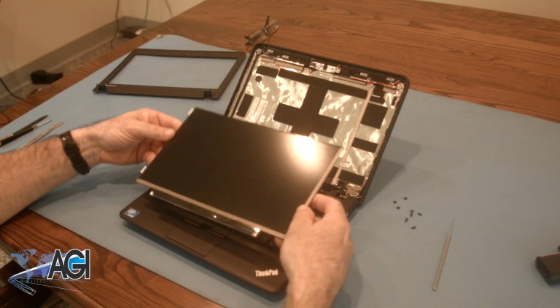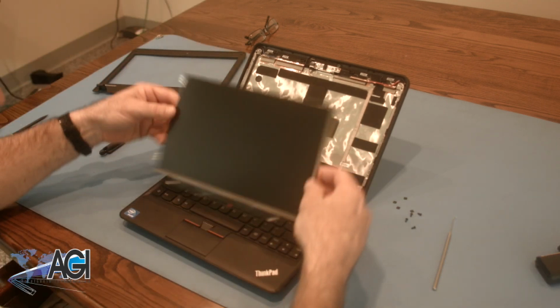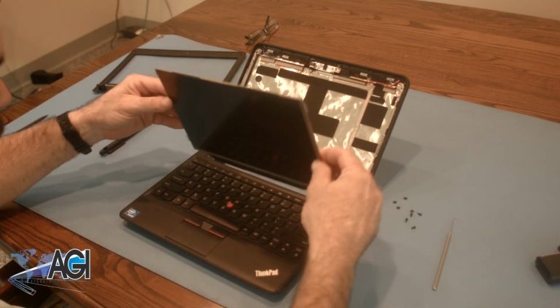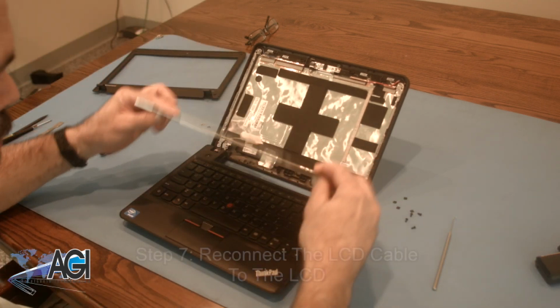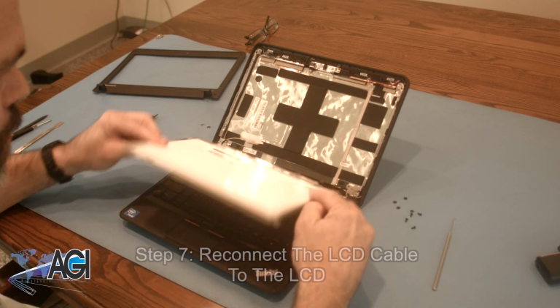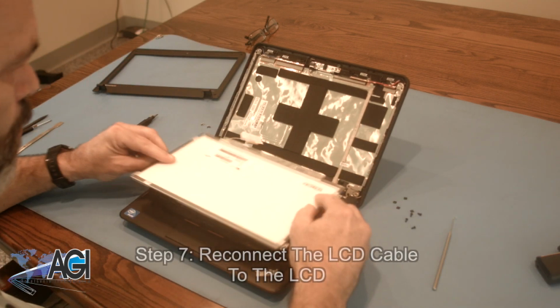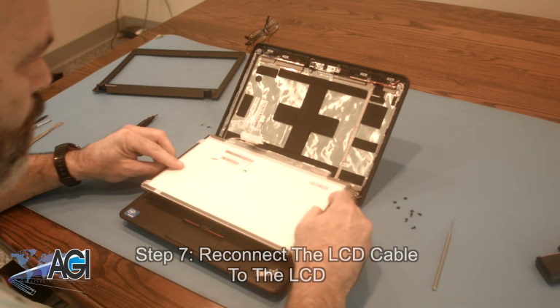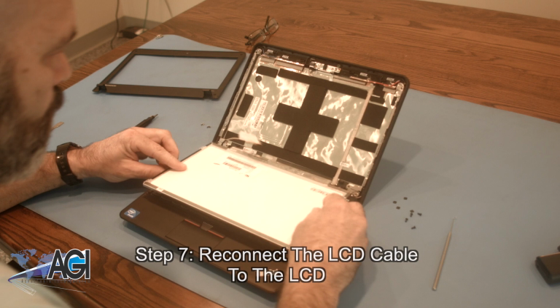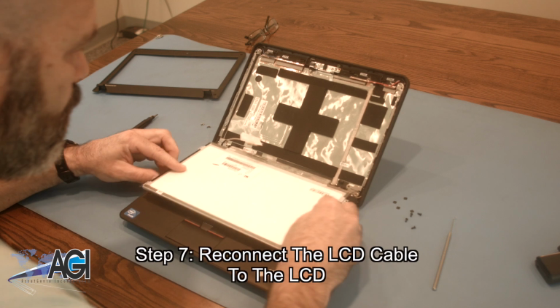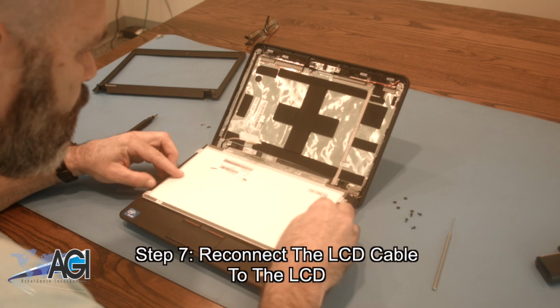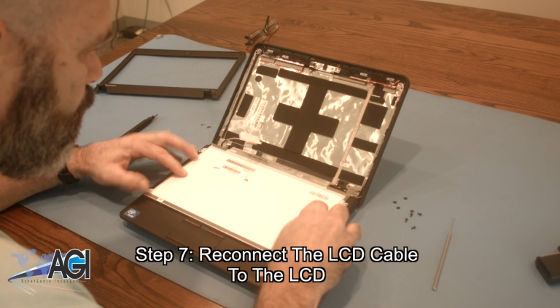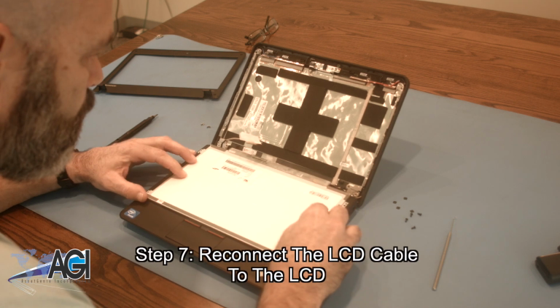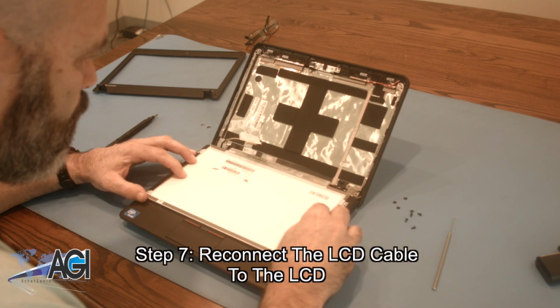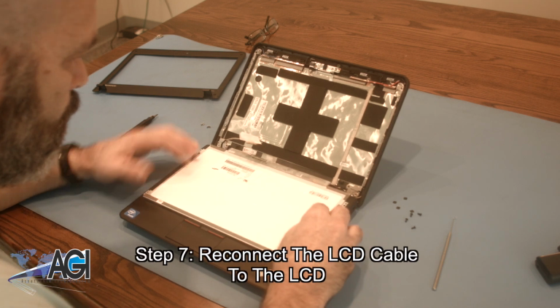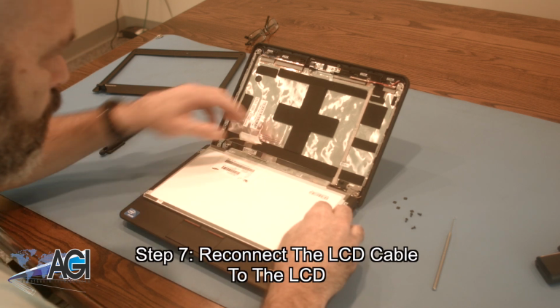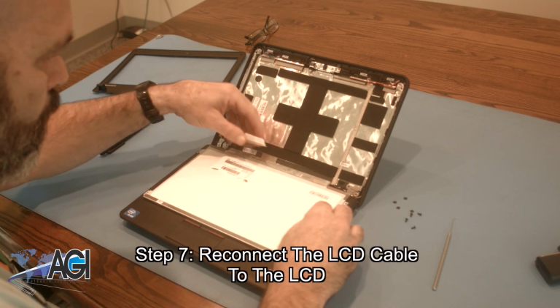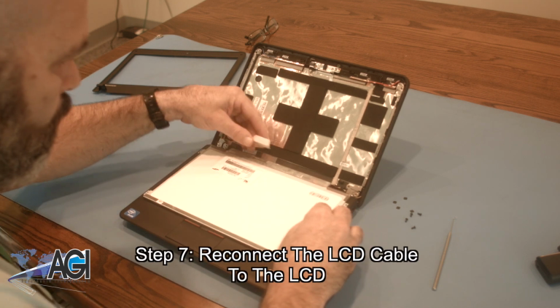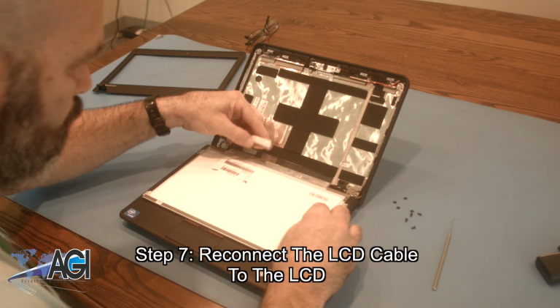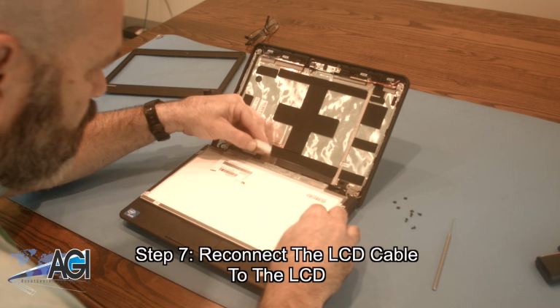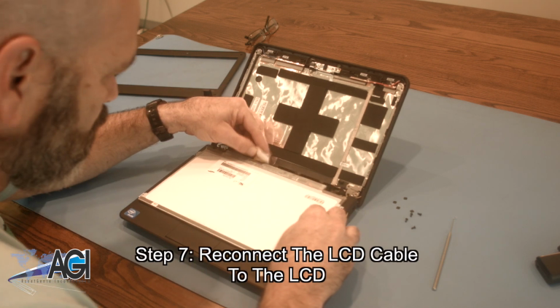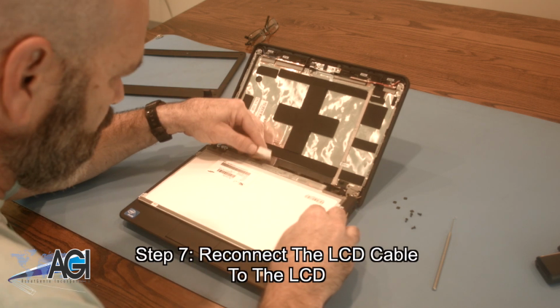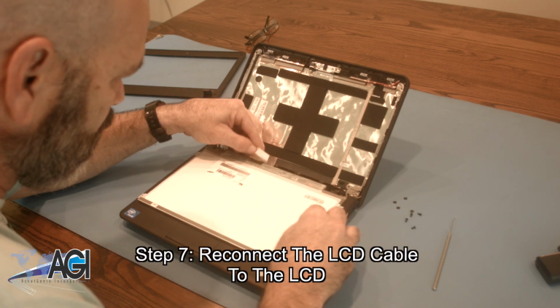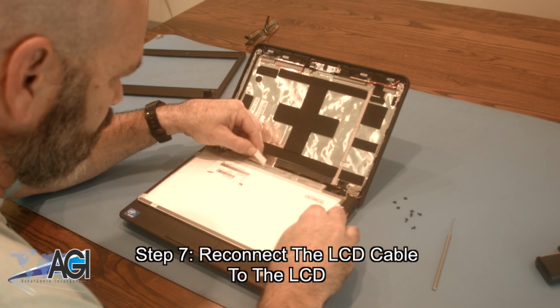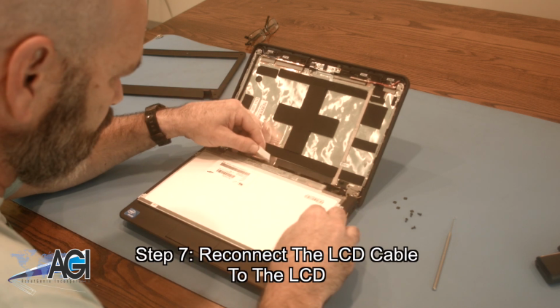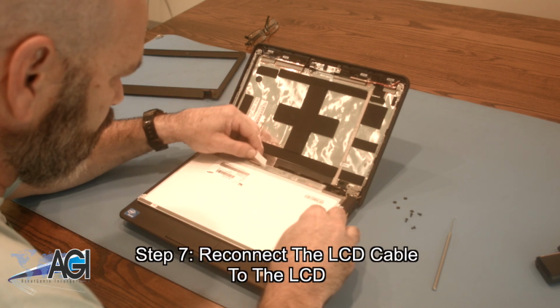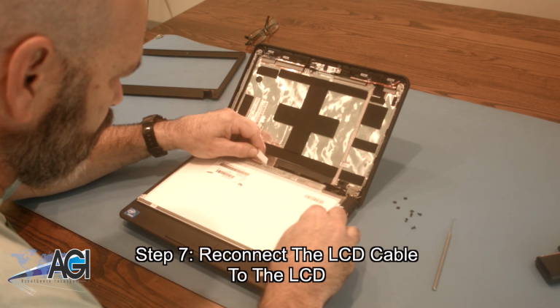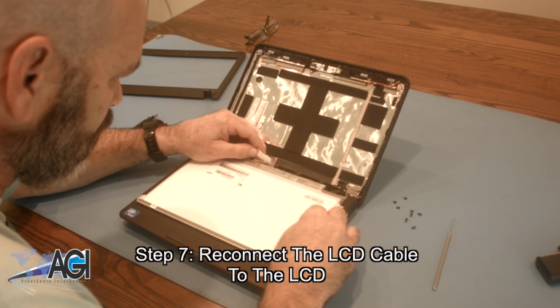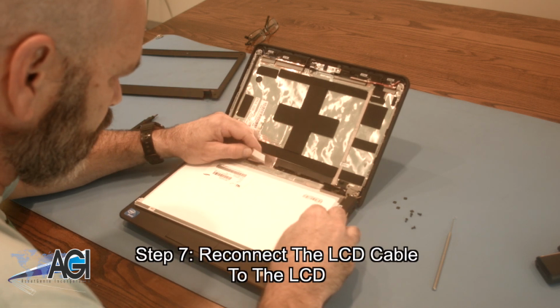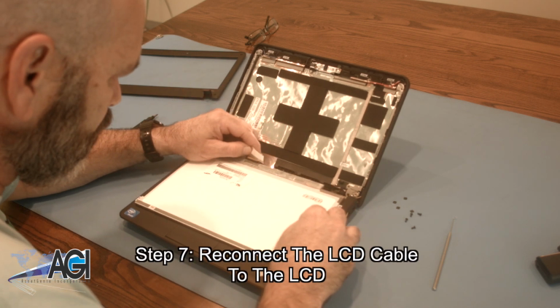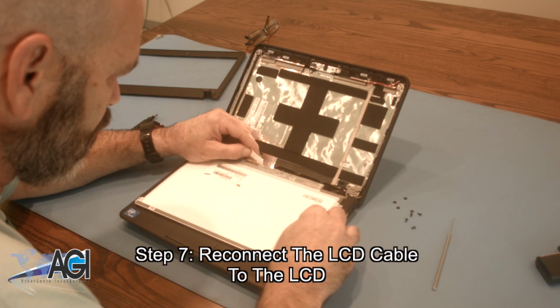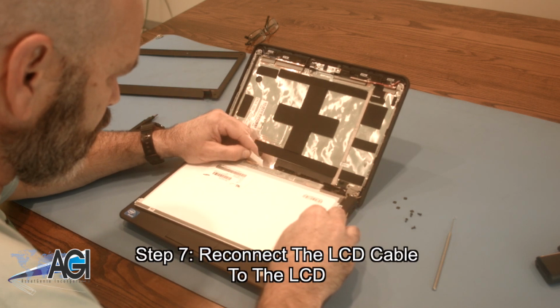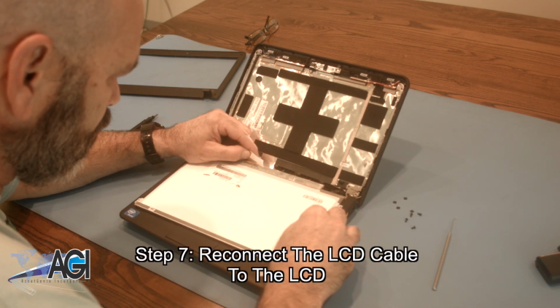The first step in the installation of your replacement LCD will be to reconnect the LCD cable to the LCD.